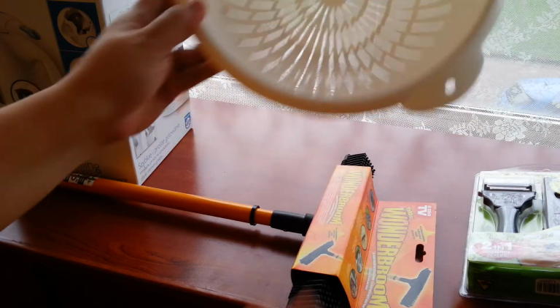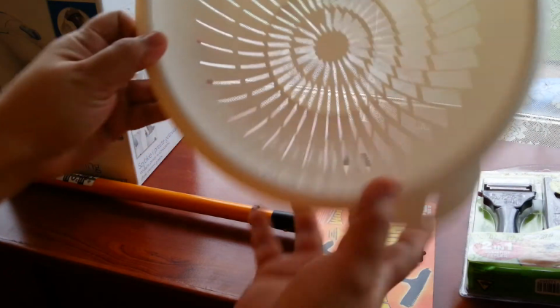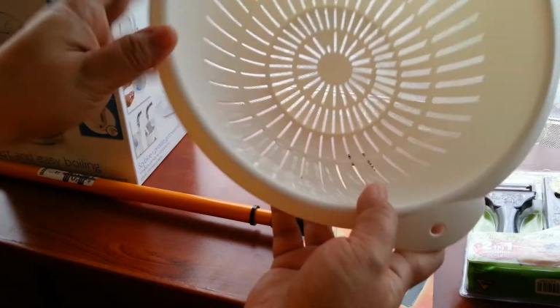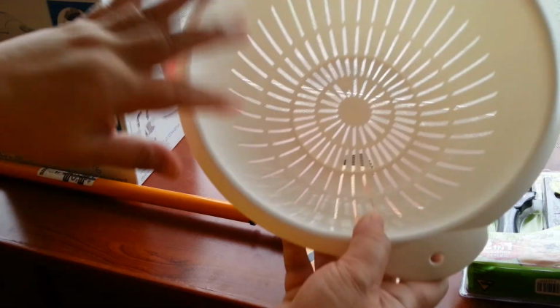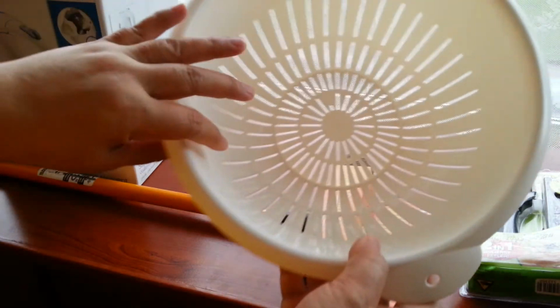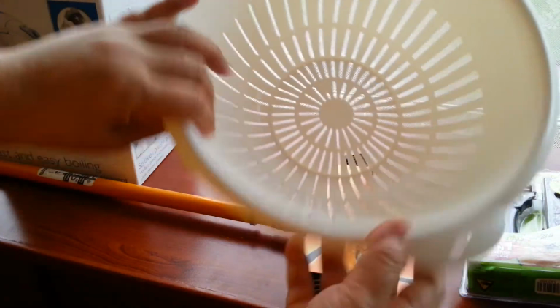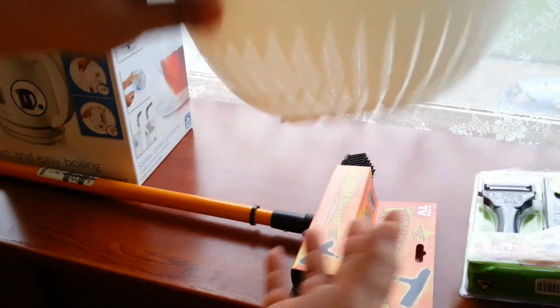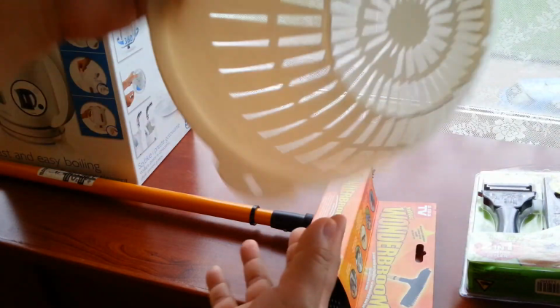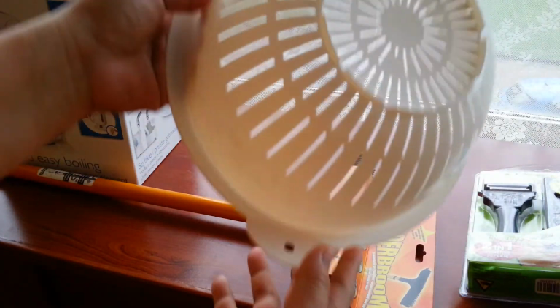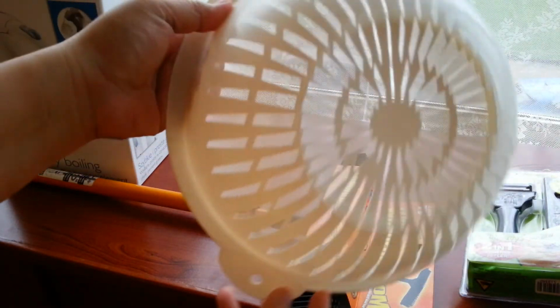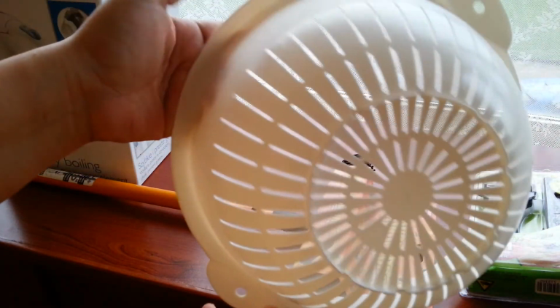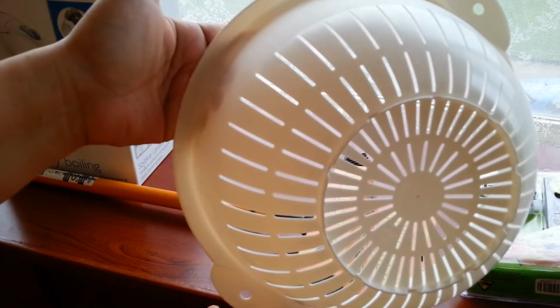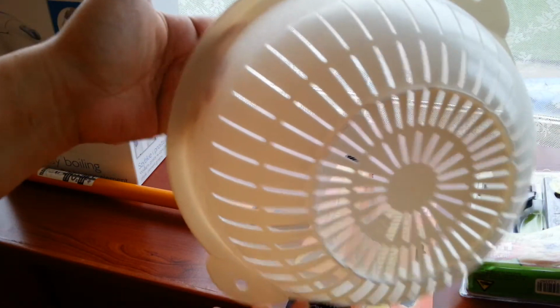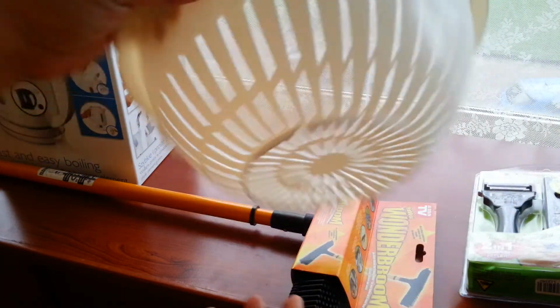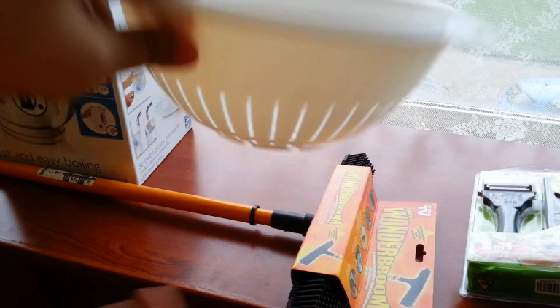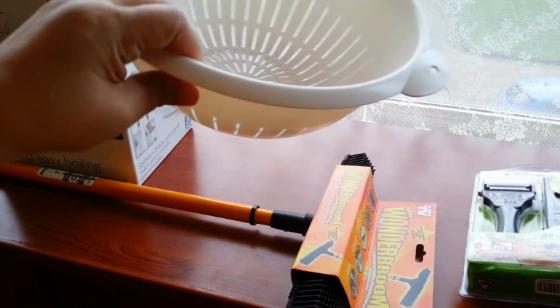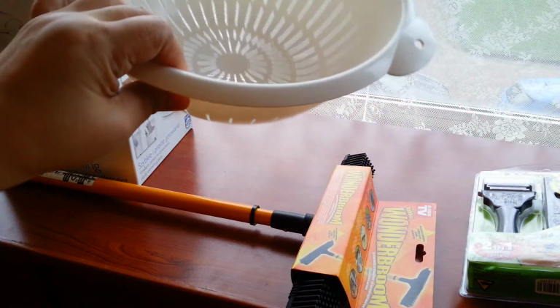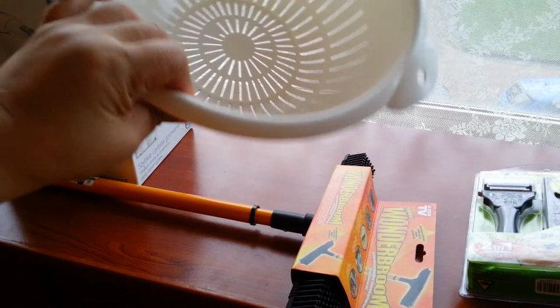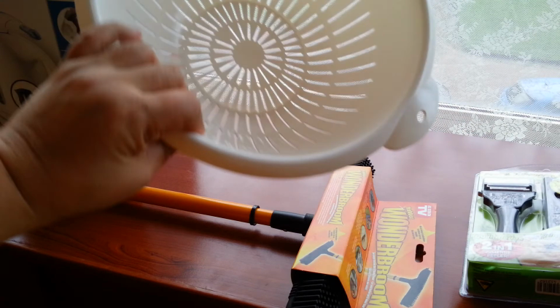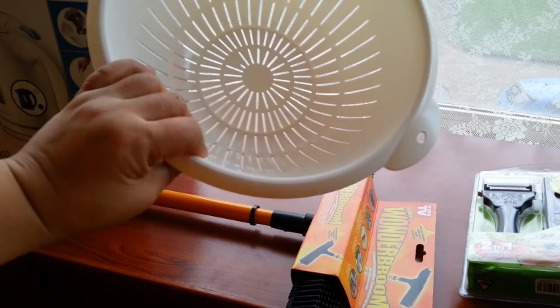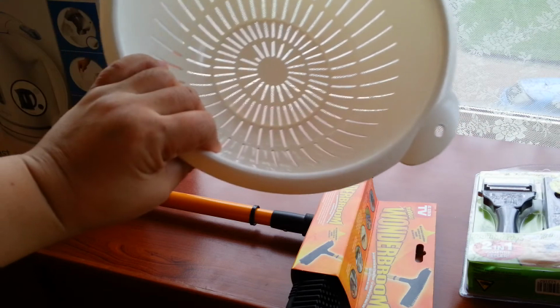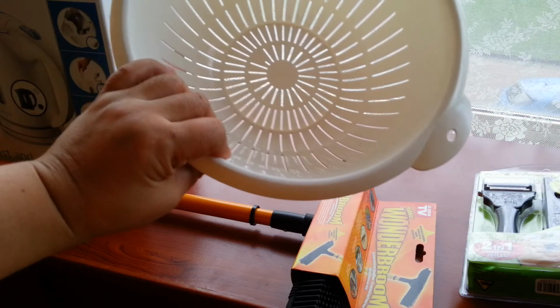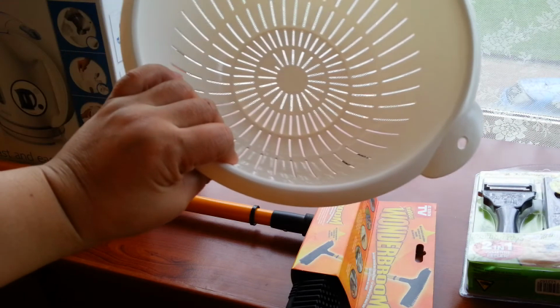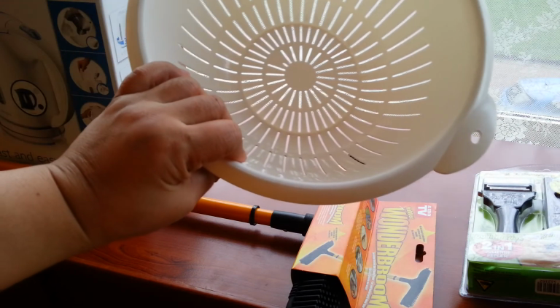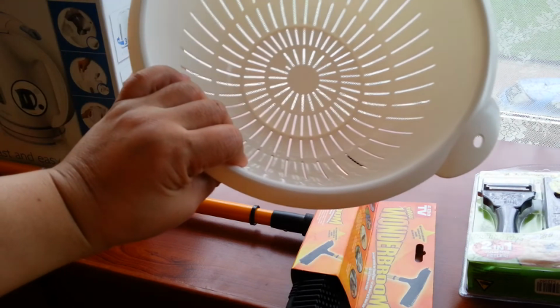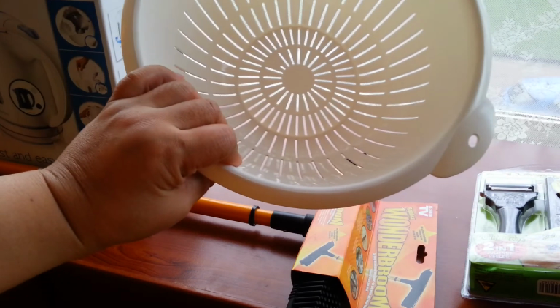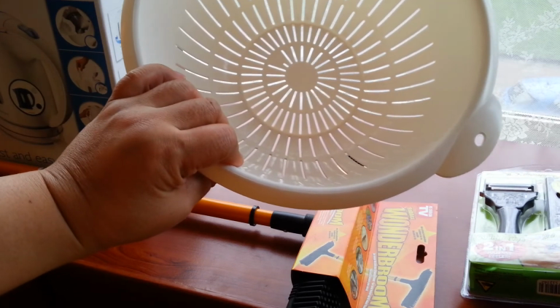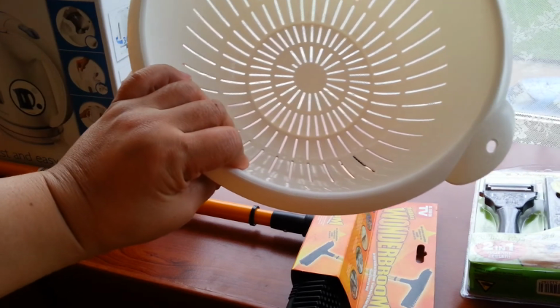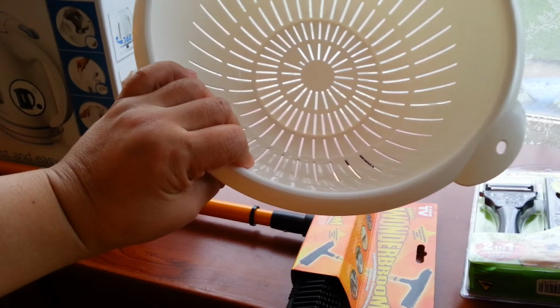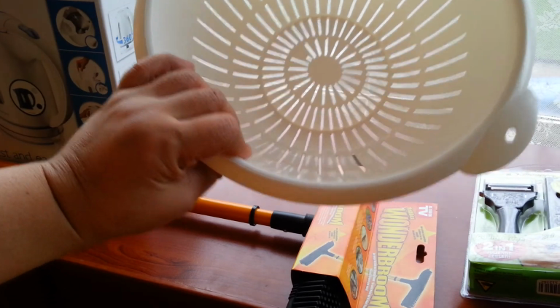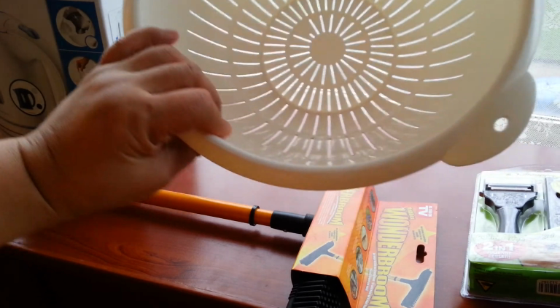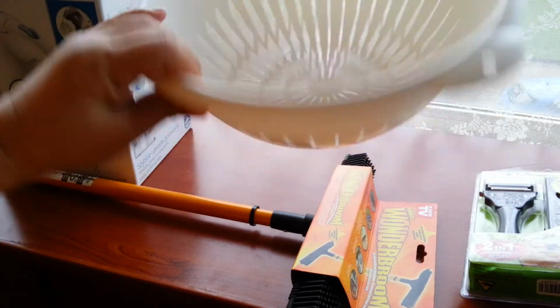And of course the famous colander. The colander is 2.99 euros.